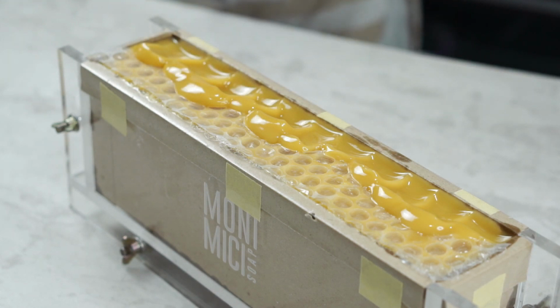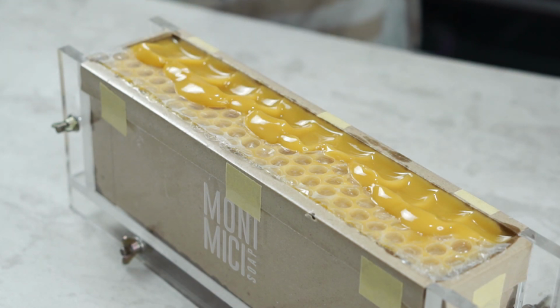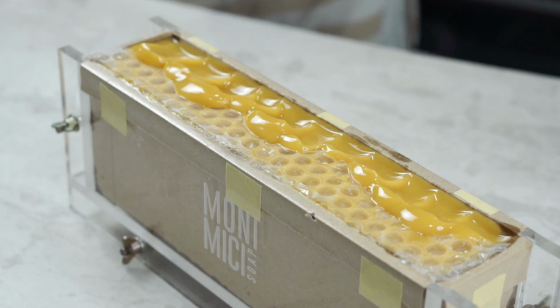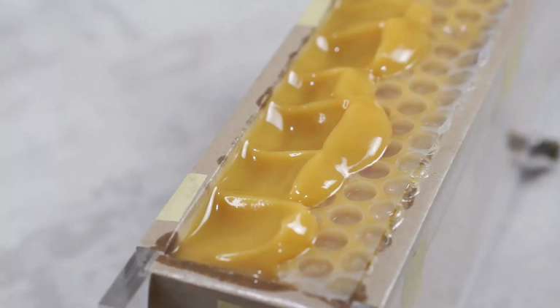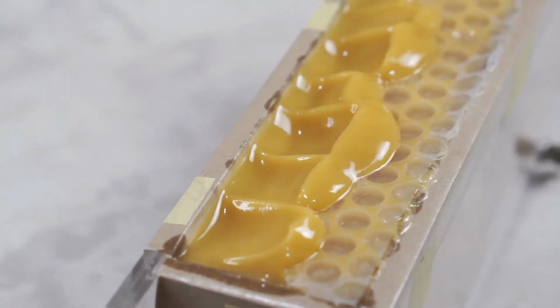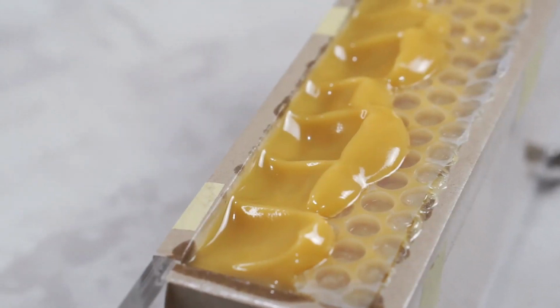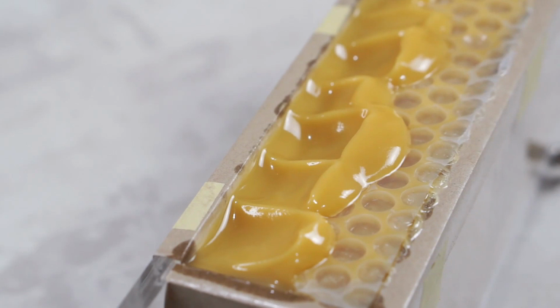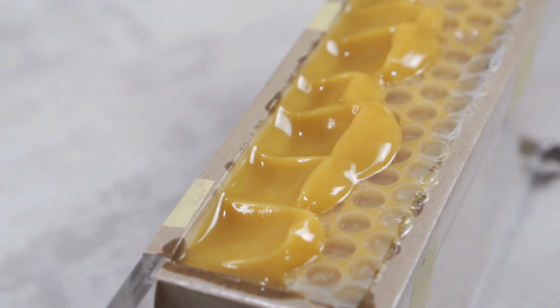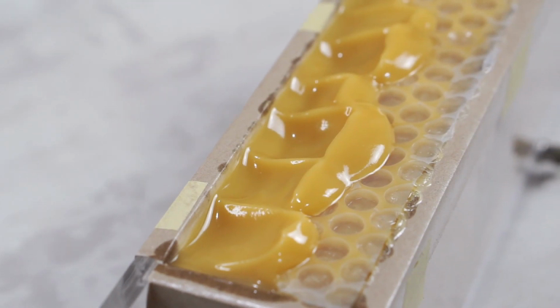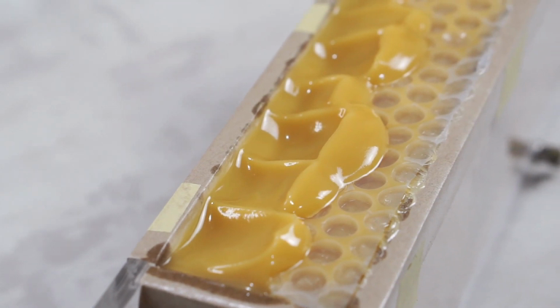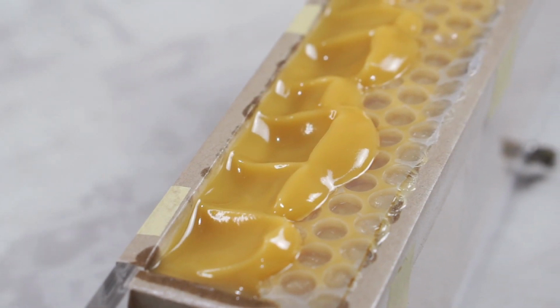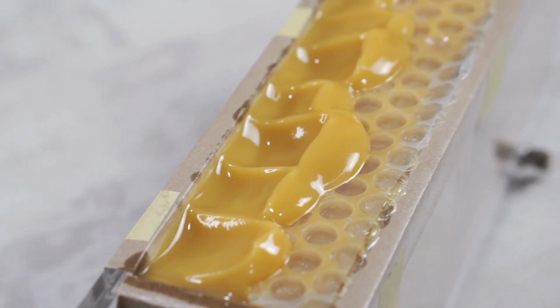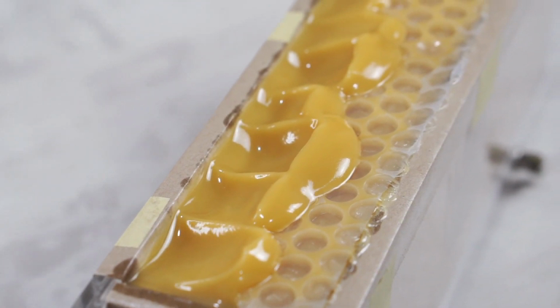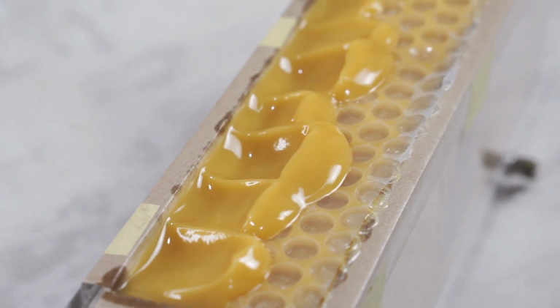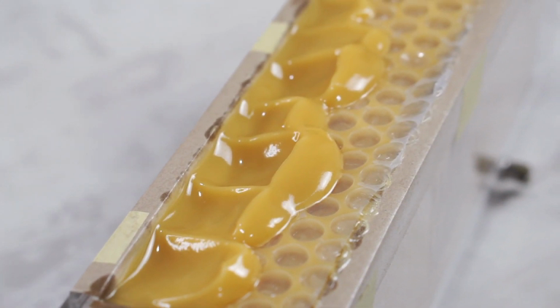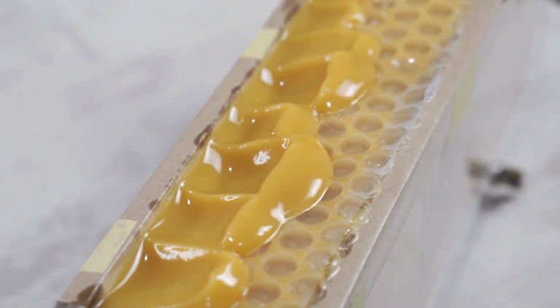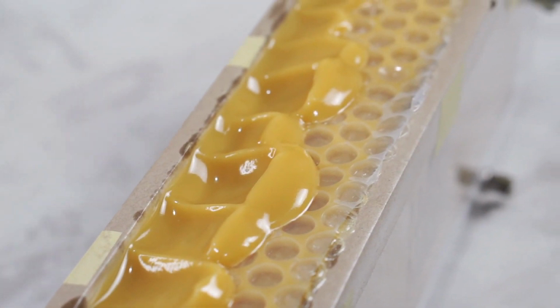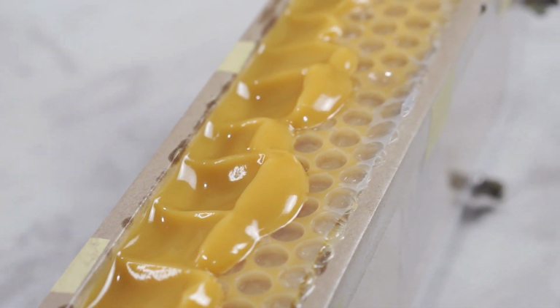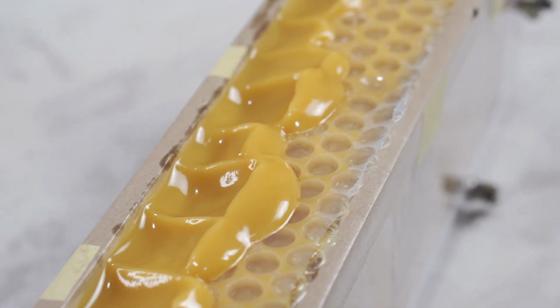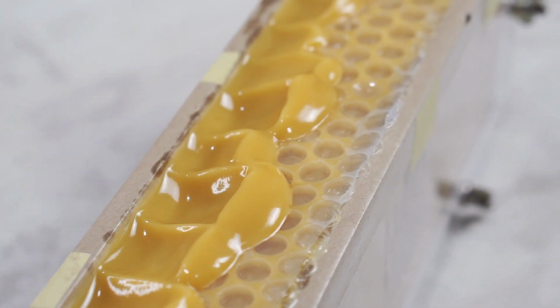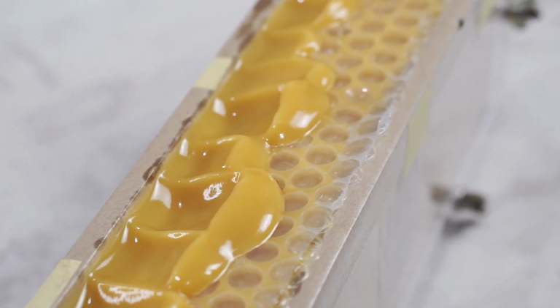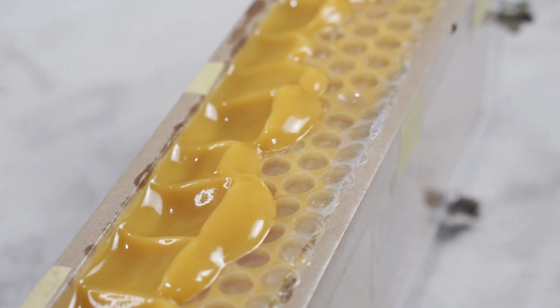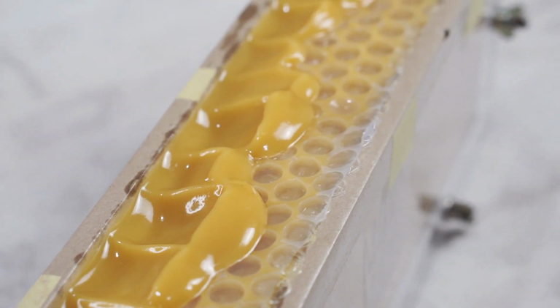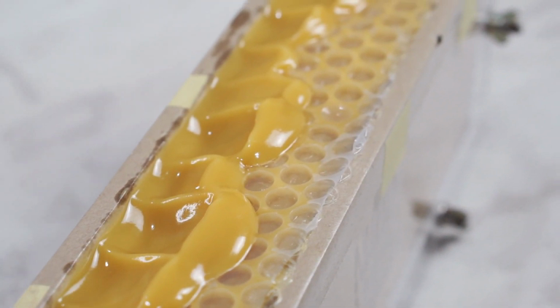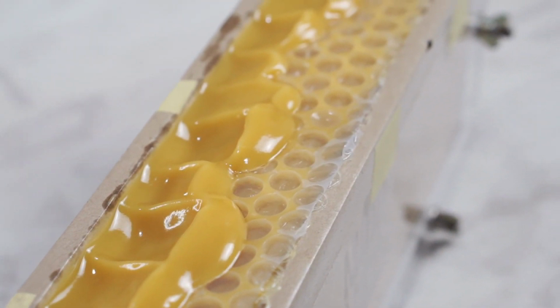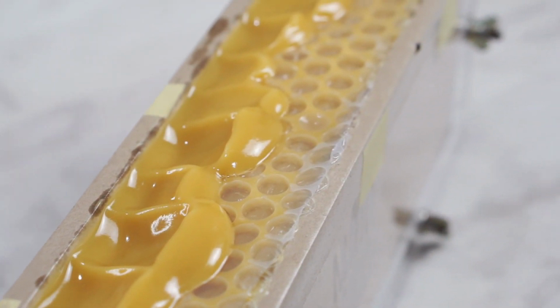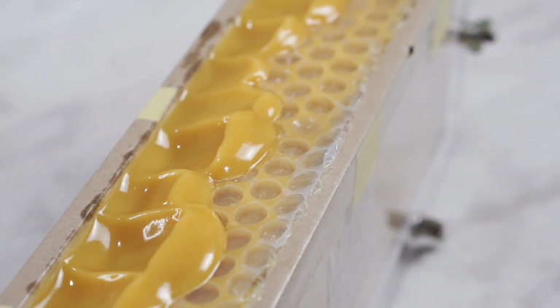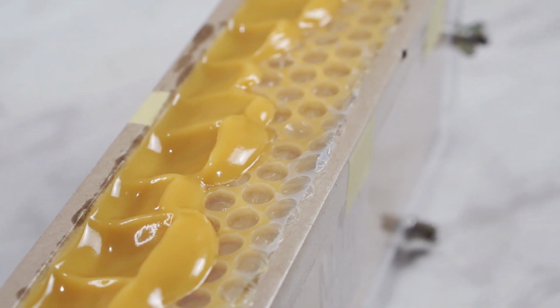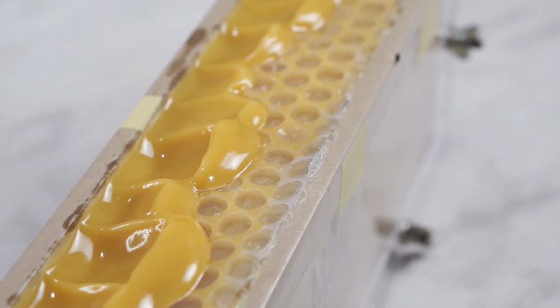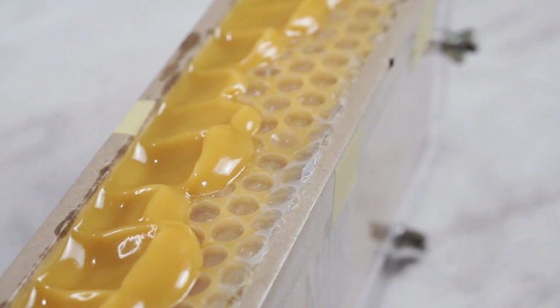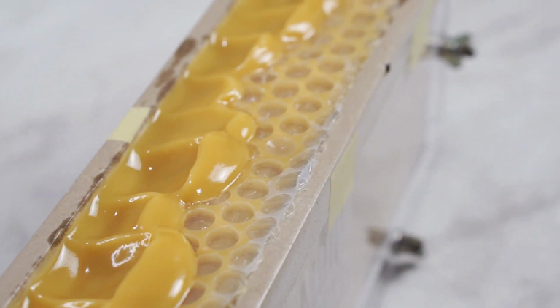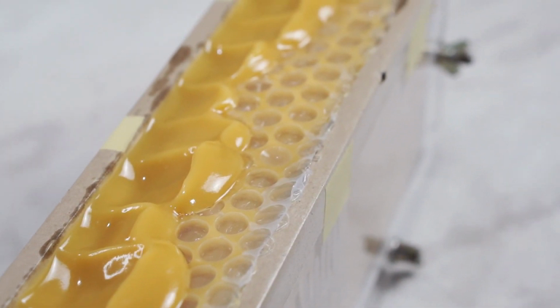Adonannya kita diemin selama satu minggu di cetakan. (We leave the batter in the mold for one week.)